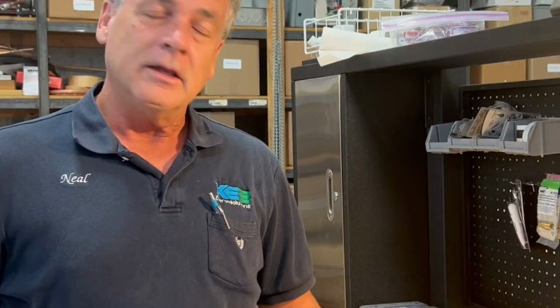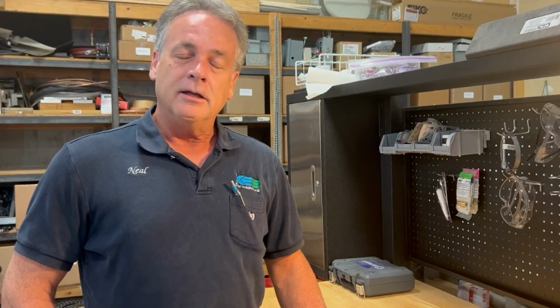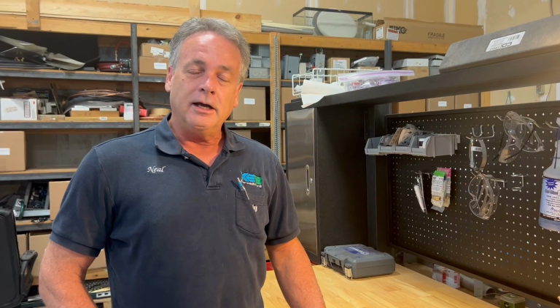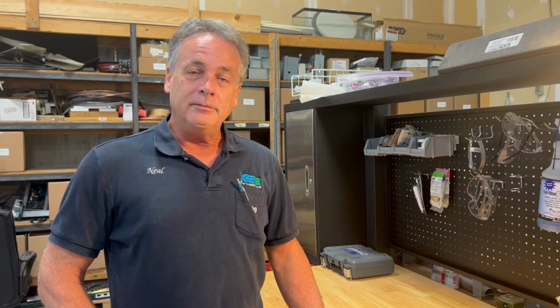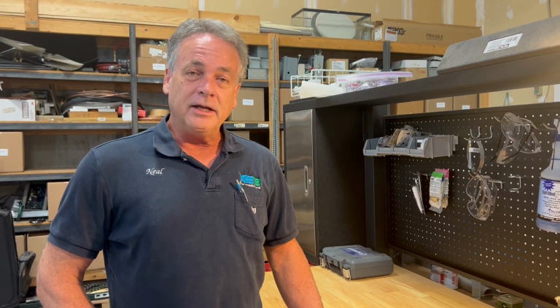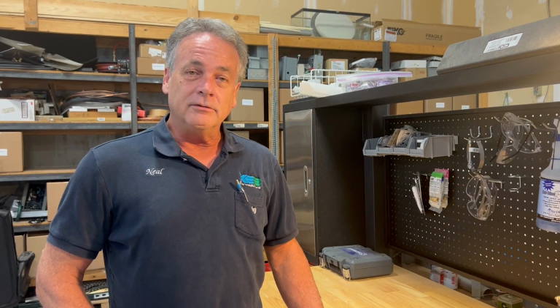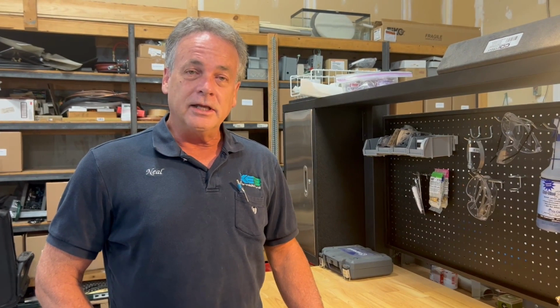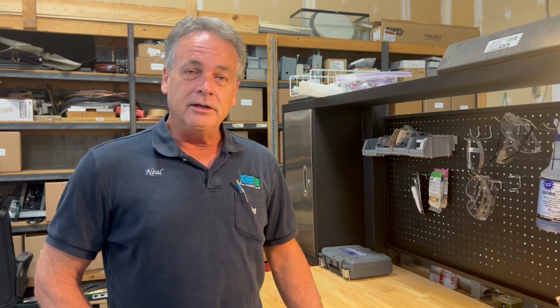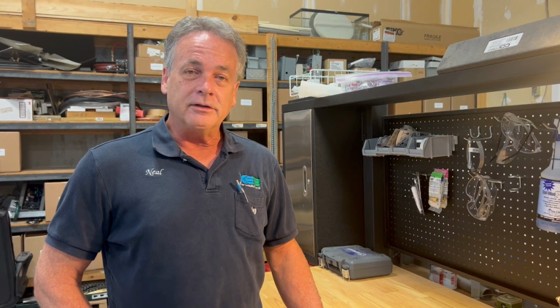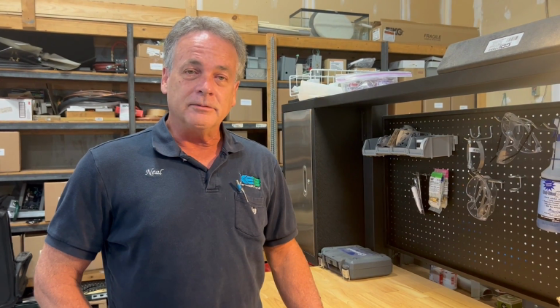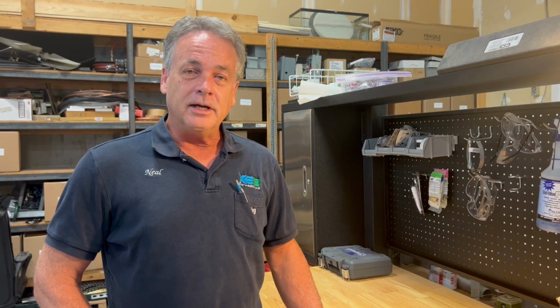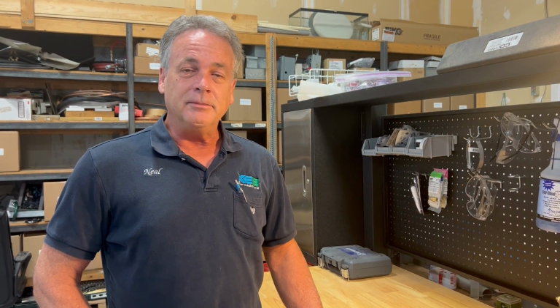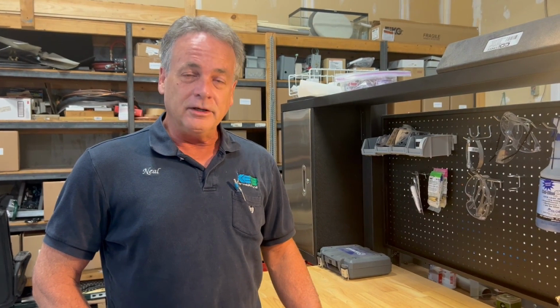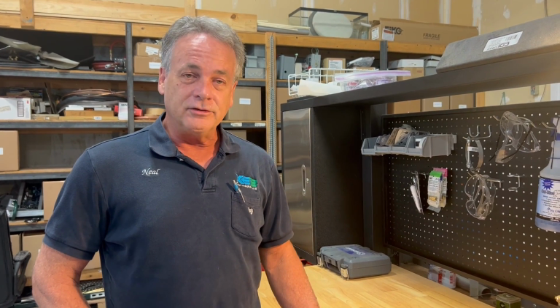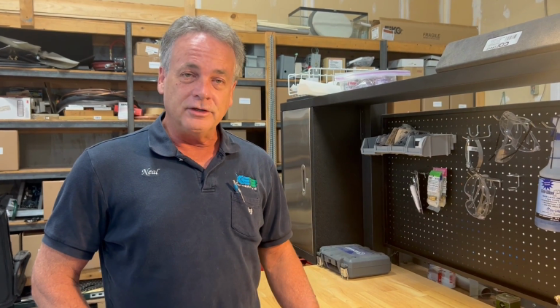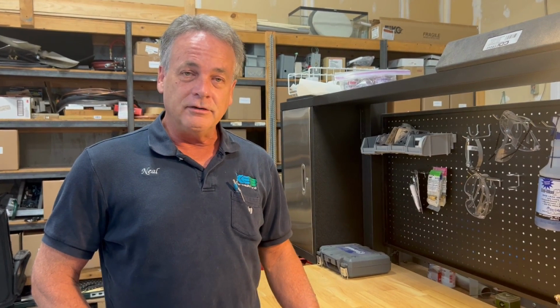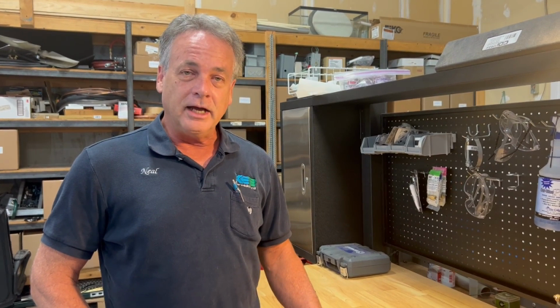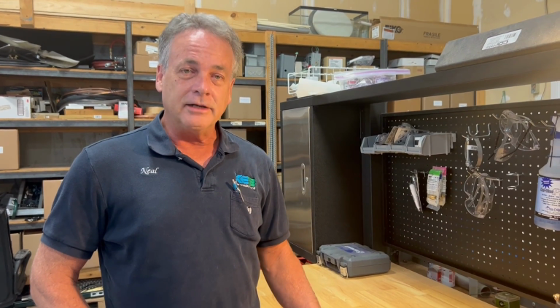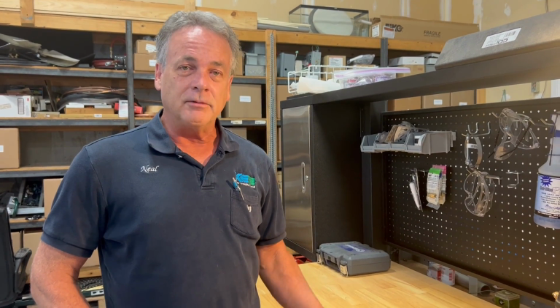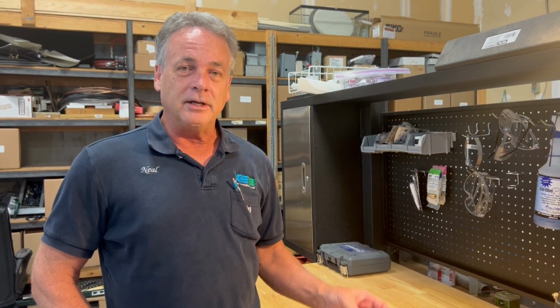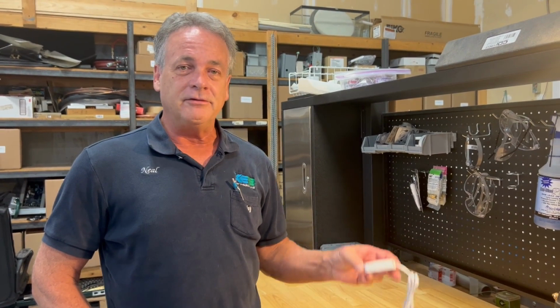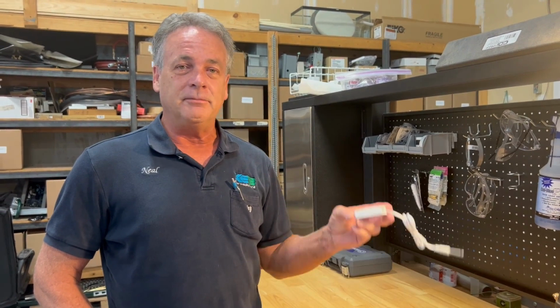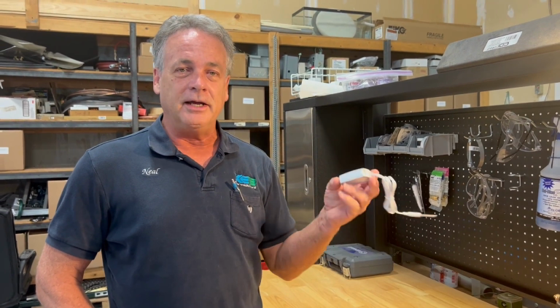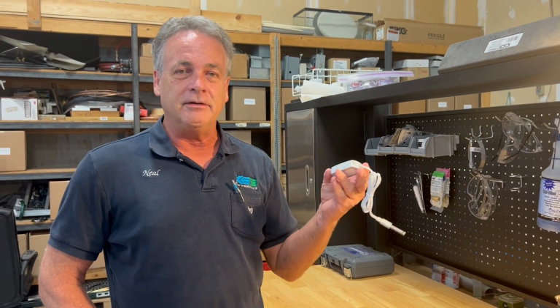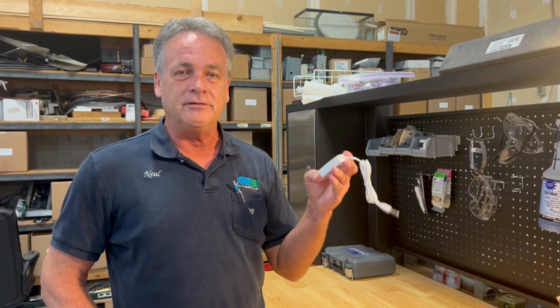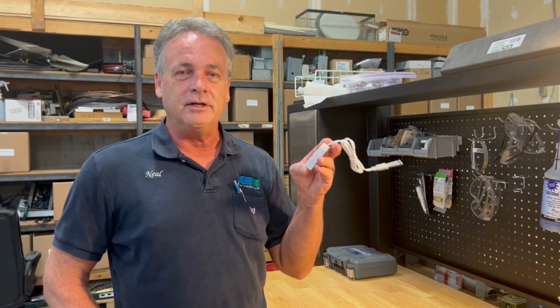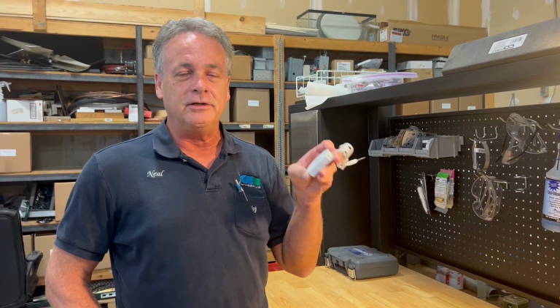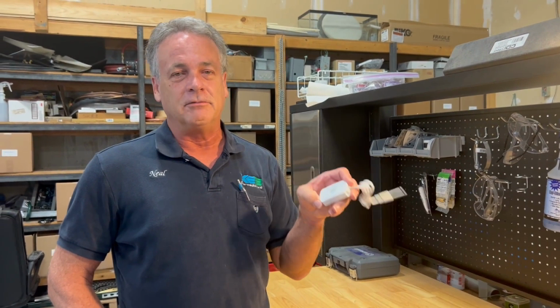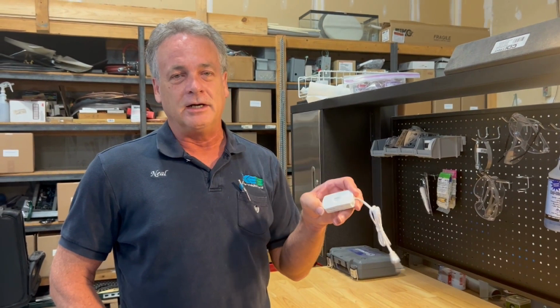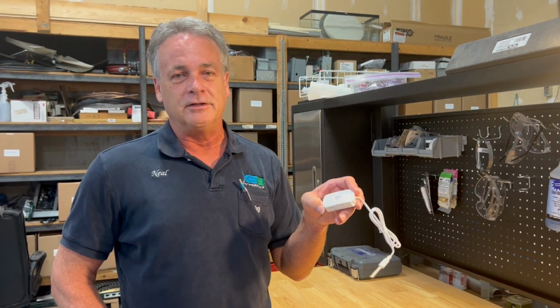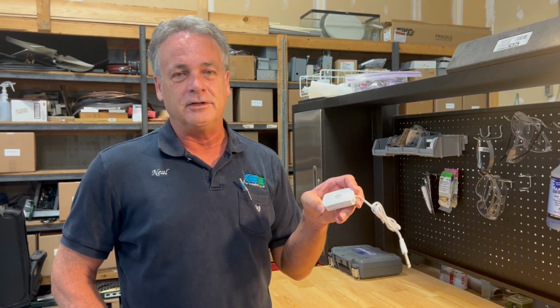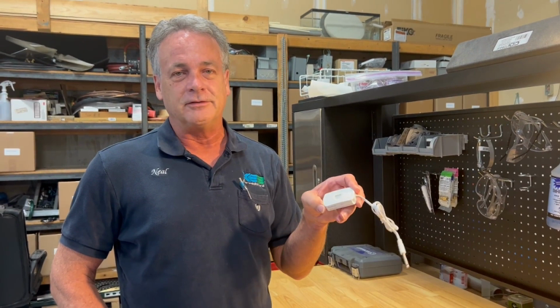Hi, I'm Neo with Ketotherm. I'm going to show you how to replace the batteries in your wireless sensor.